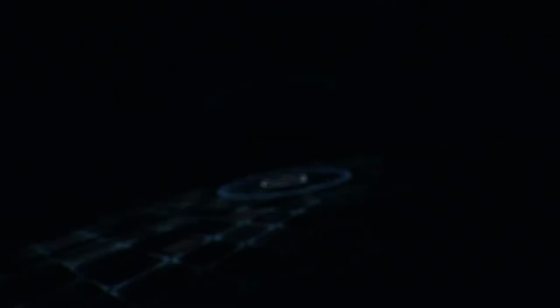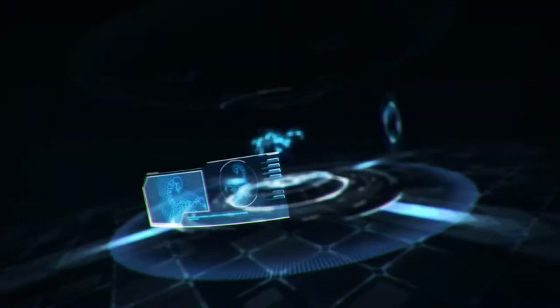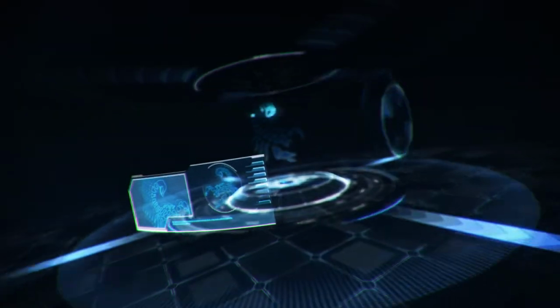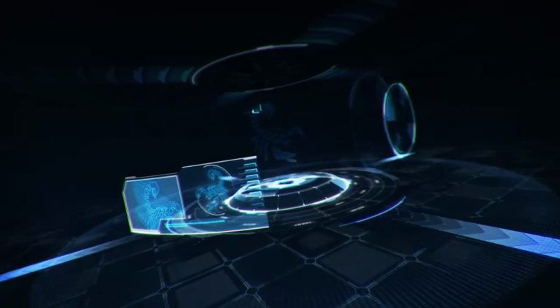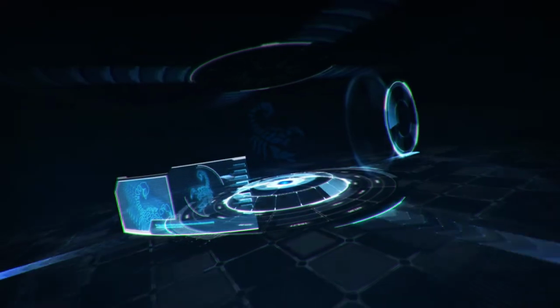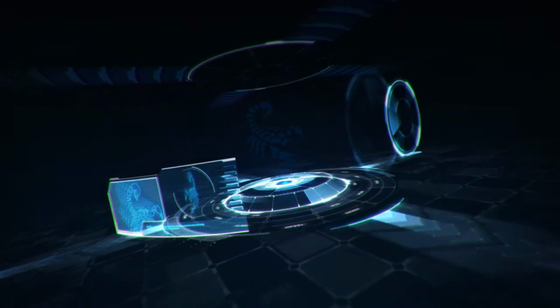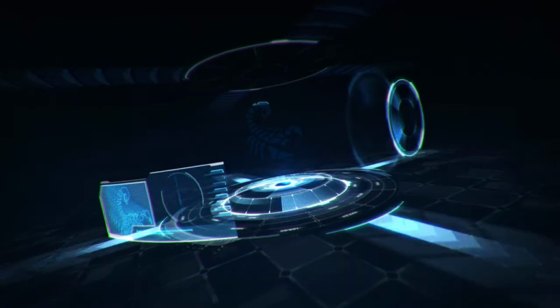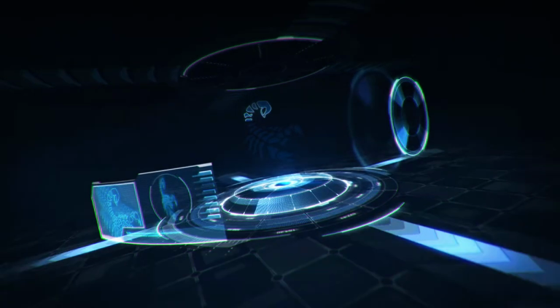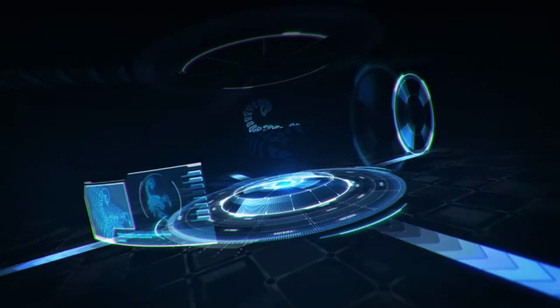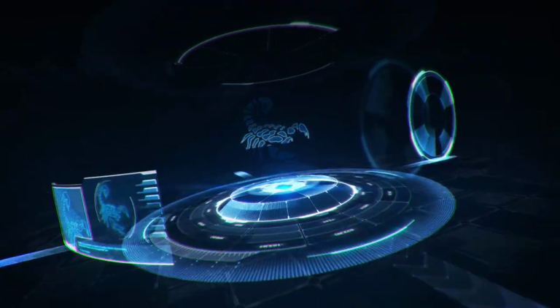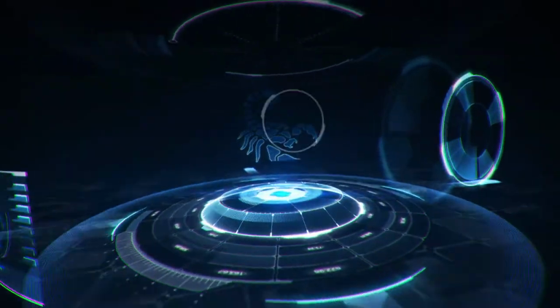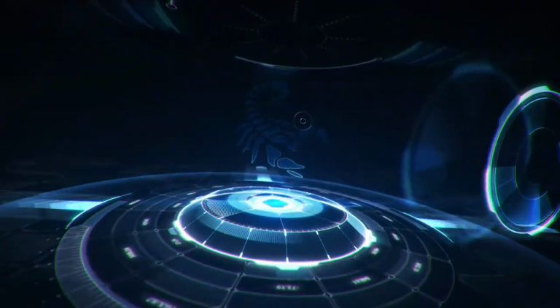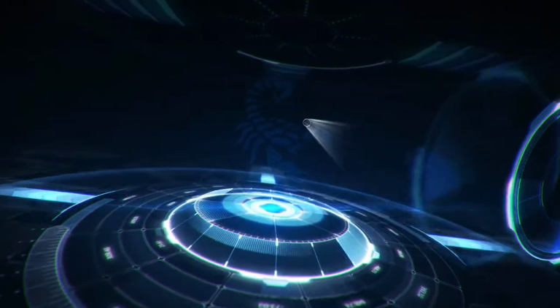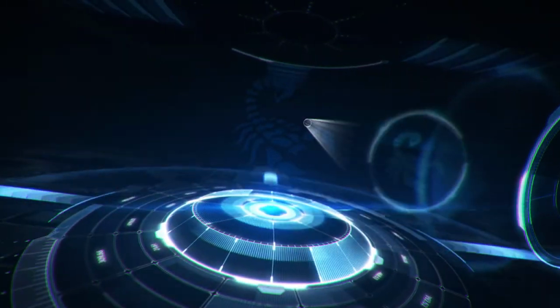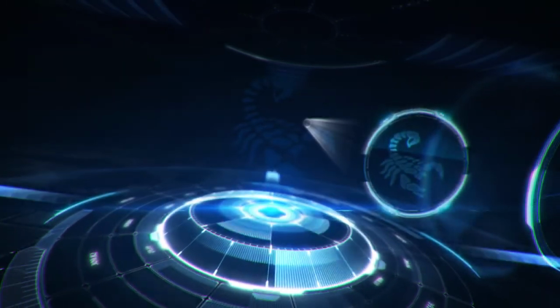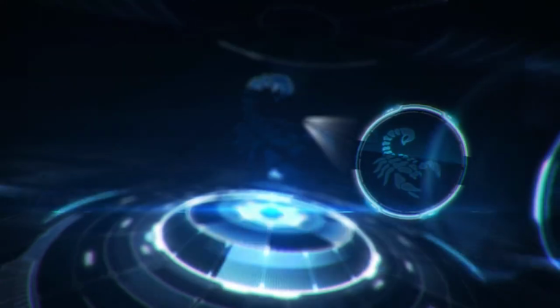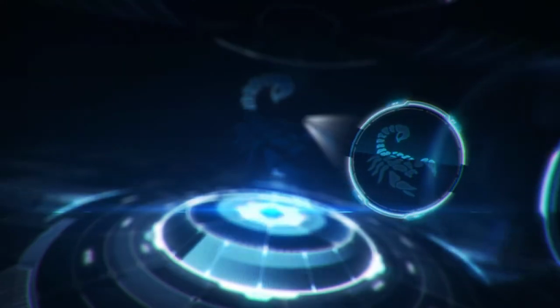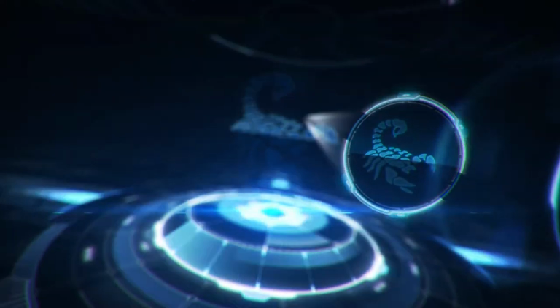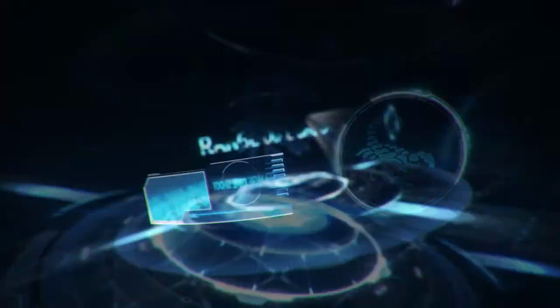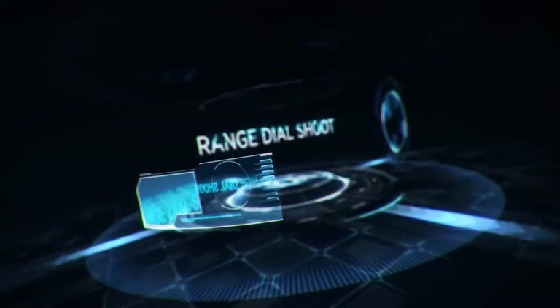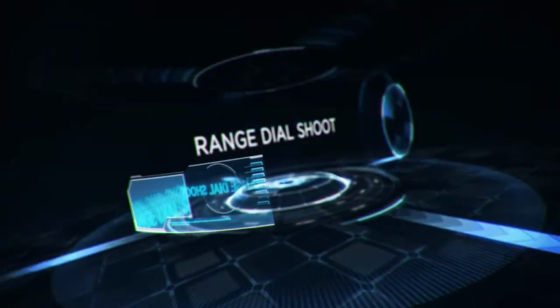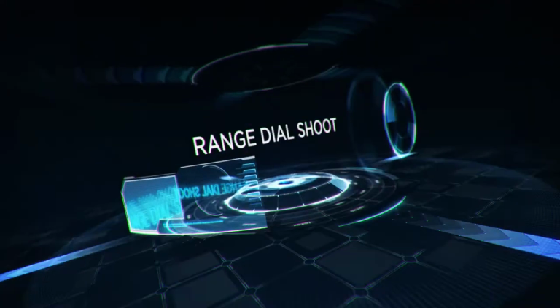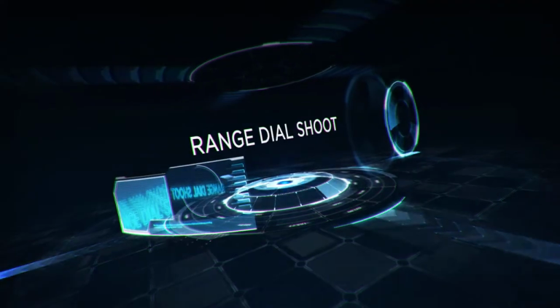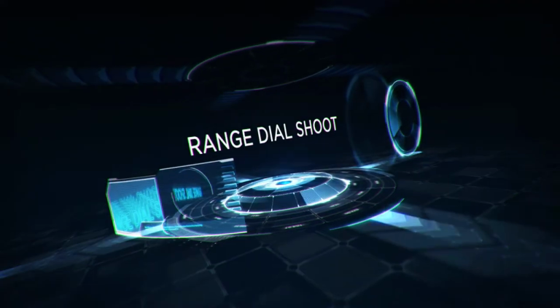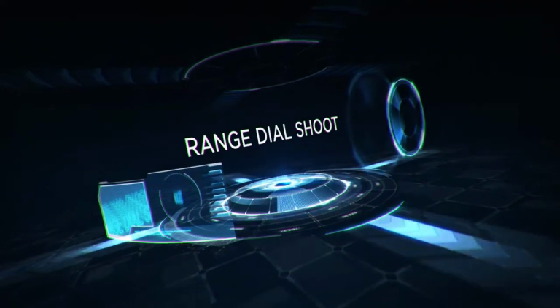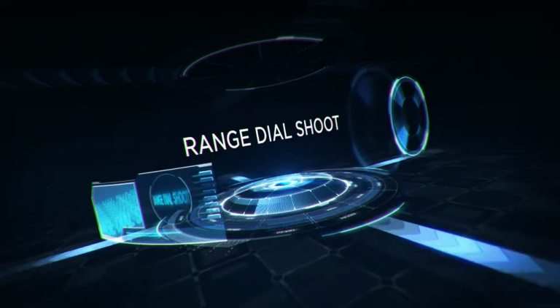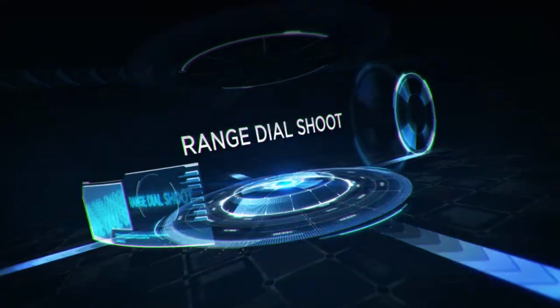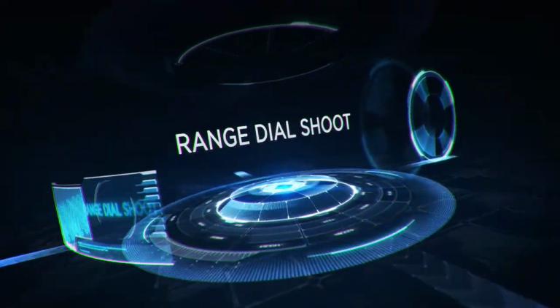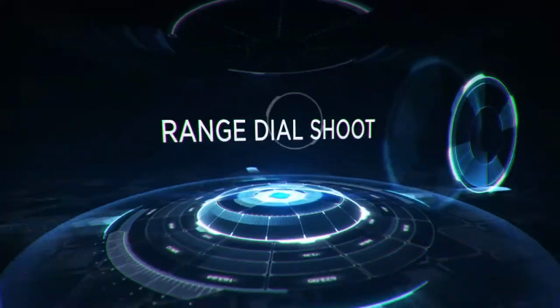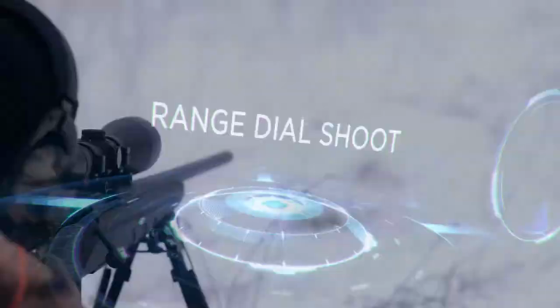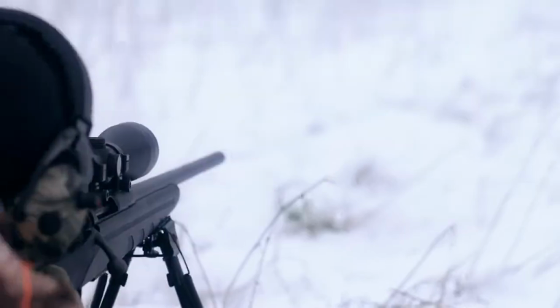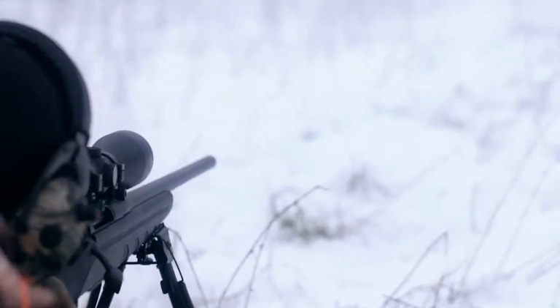Take the guesswork out of your scope with Scorpion Optics Range Dial Shoot System. Here's how it works.